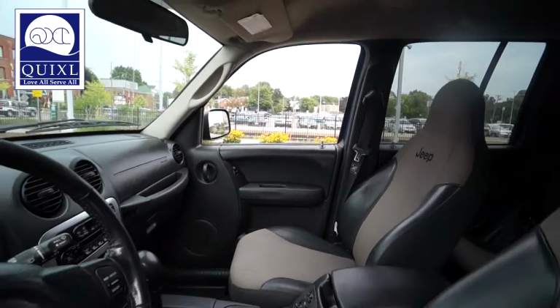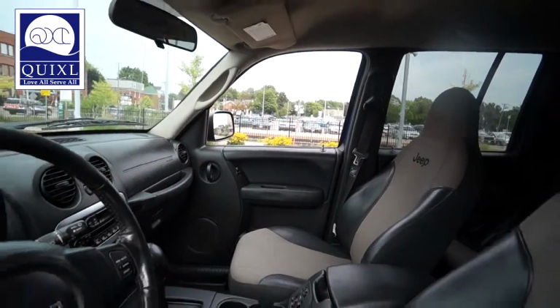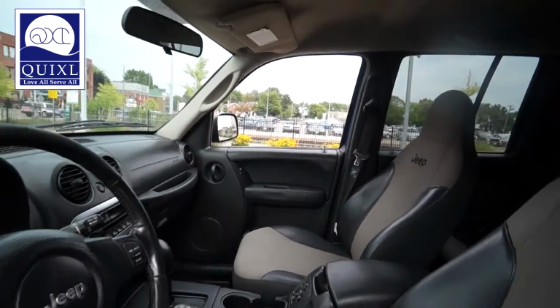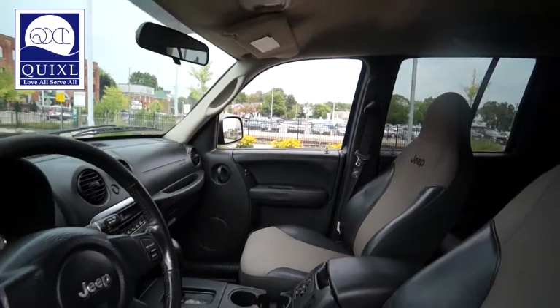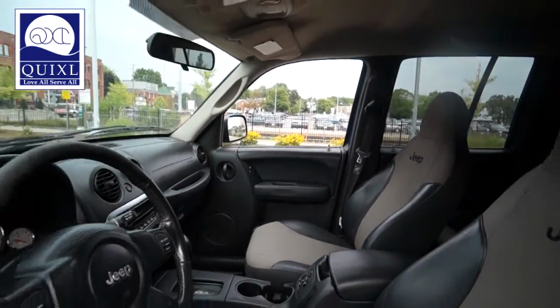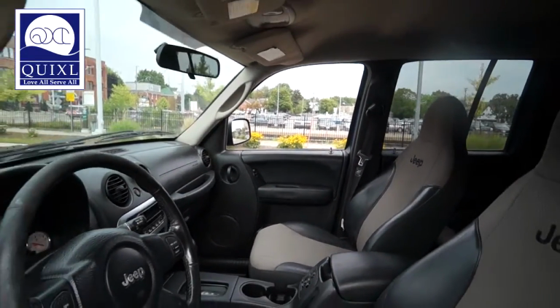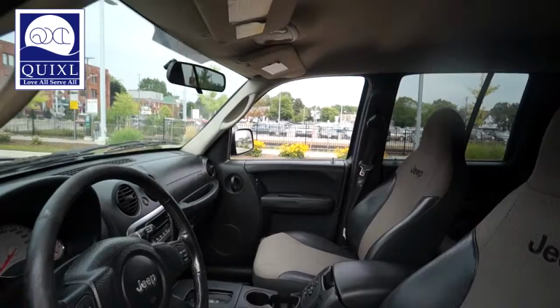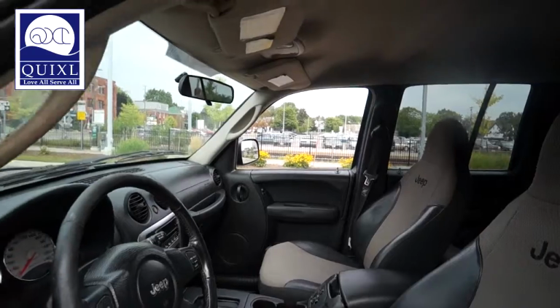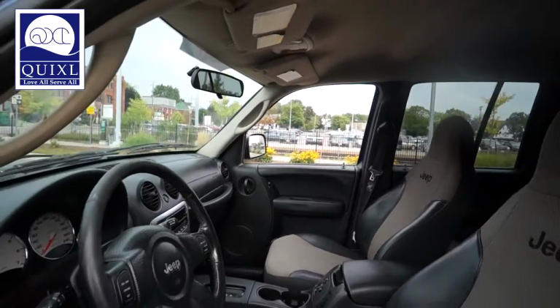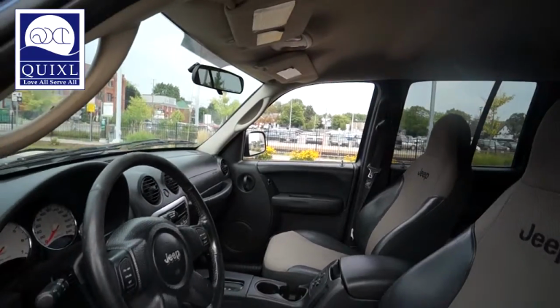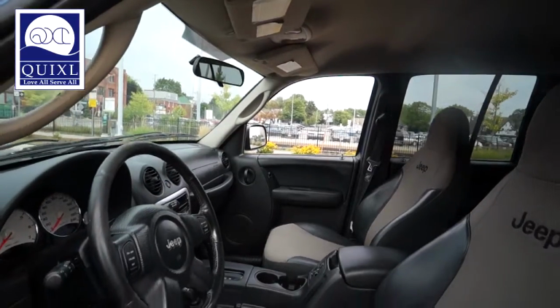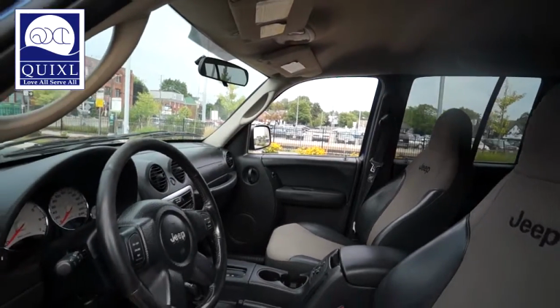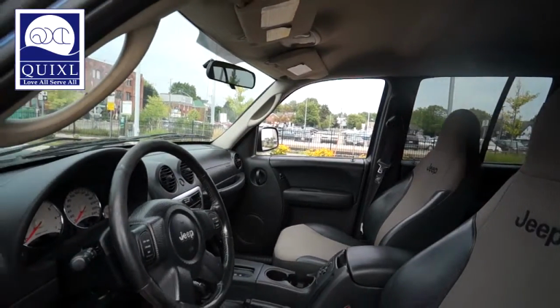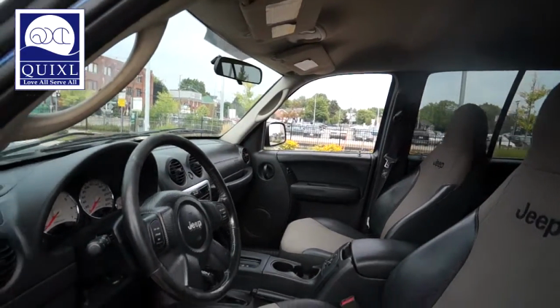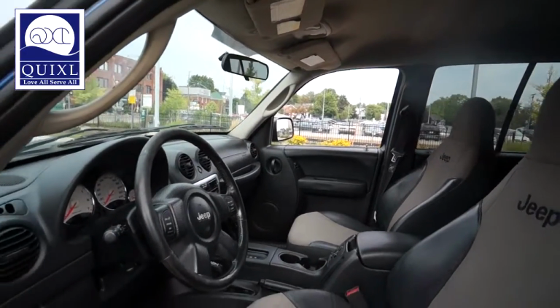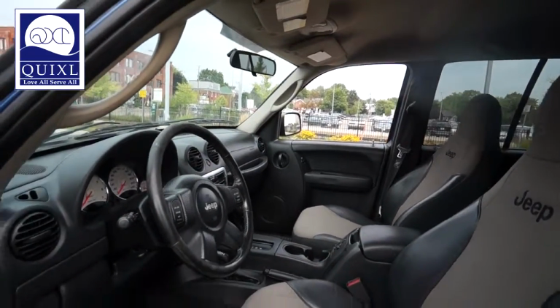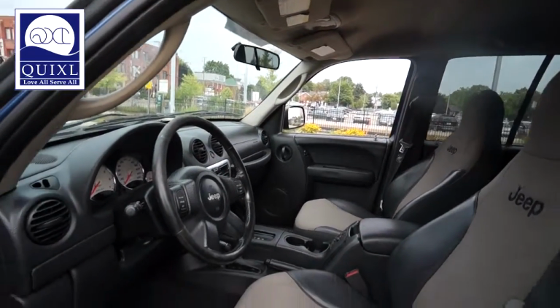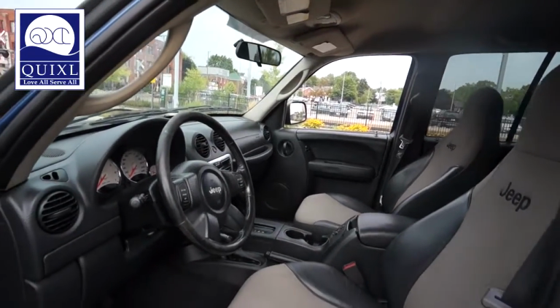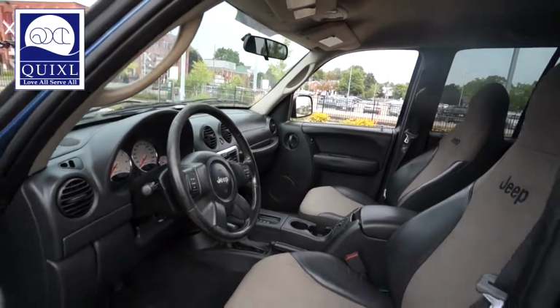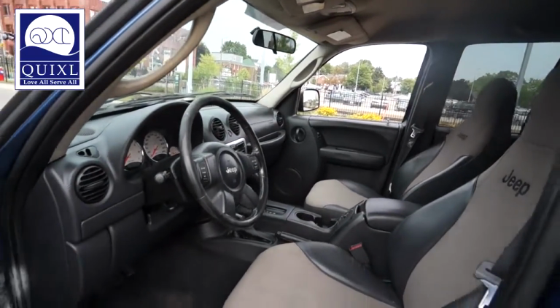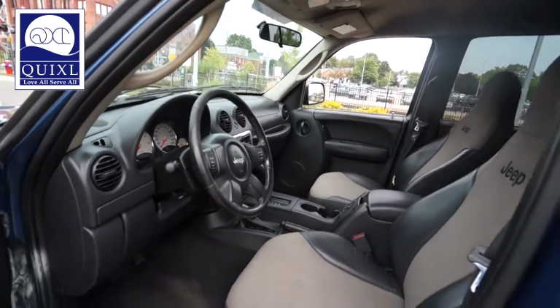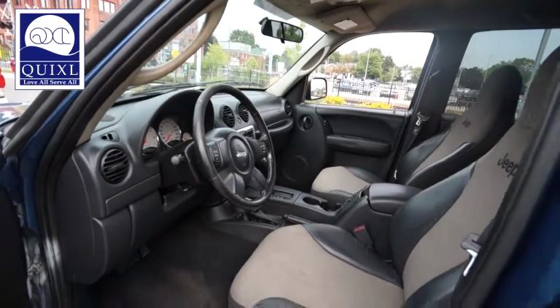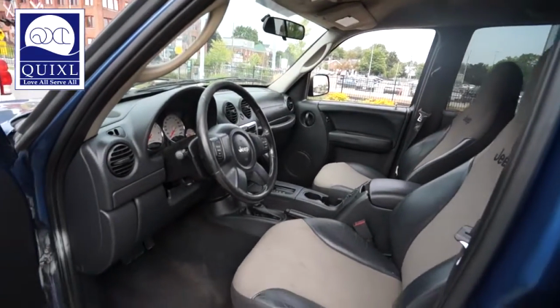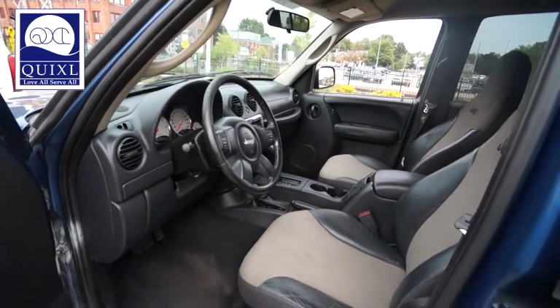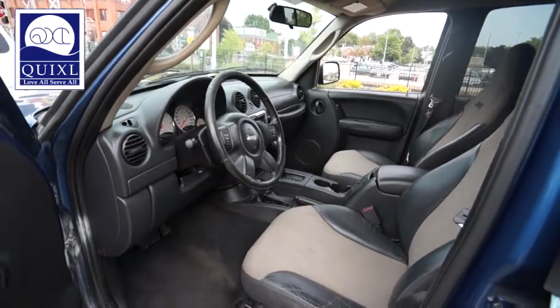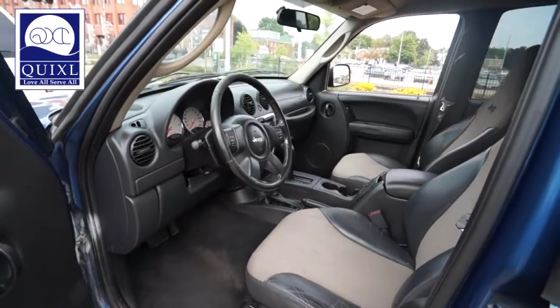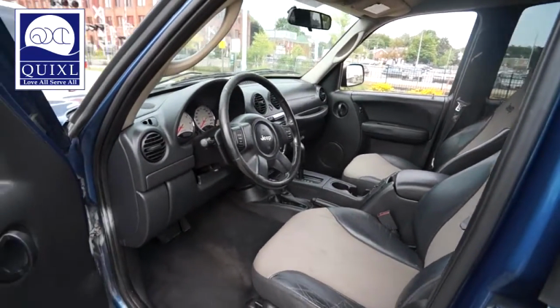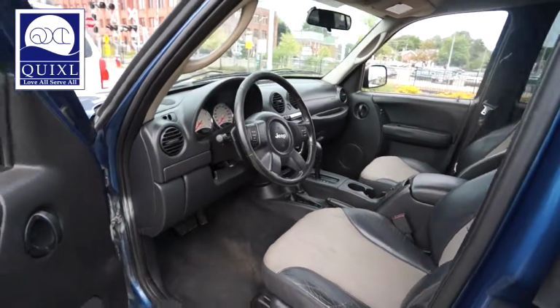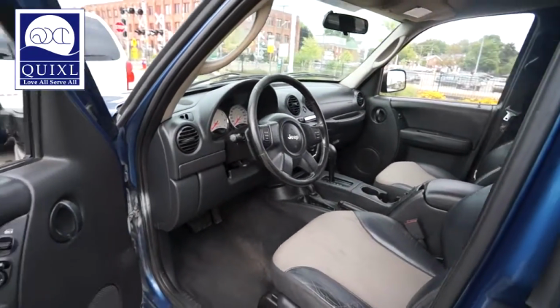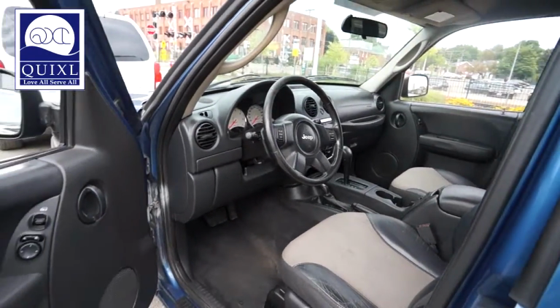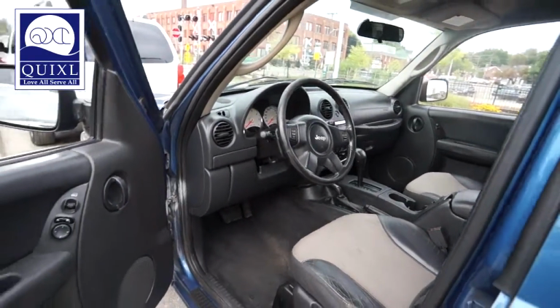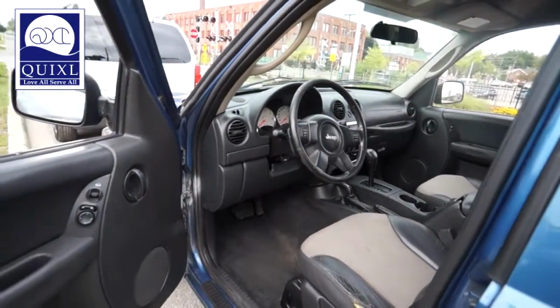Come on in to Quixel Auto Sales and test drive our 2004 Jeep Liberty Sport 4x4.